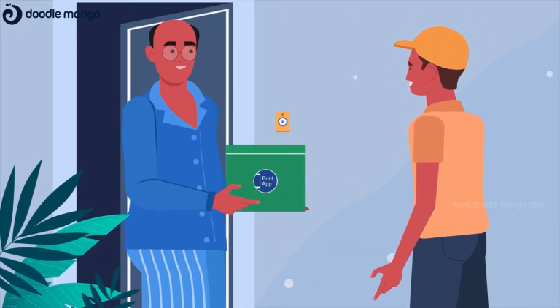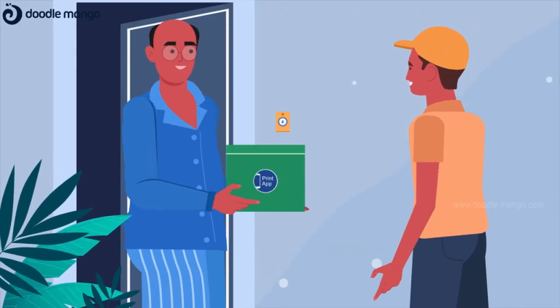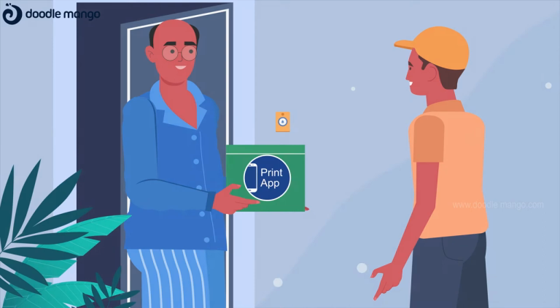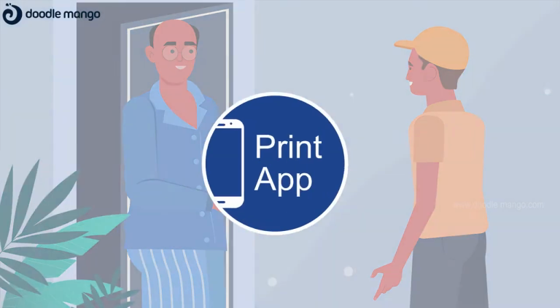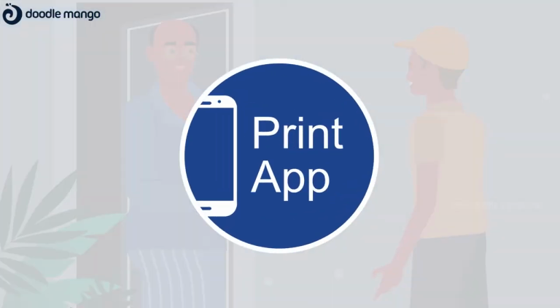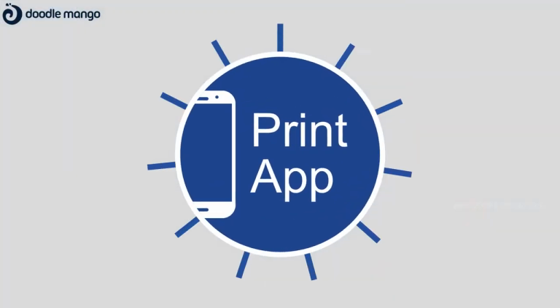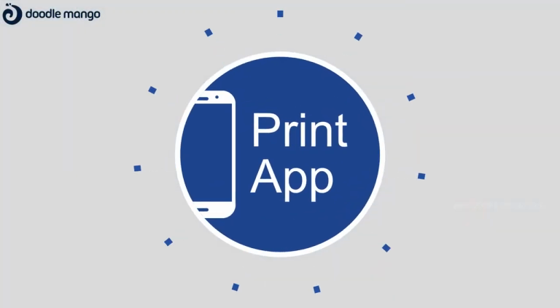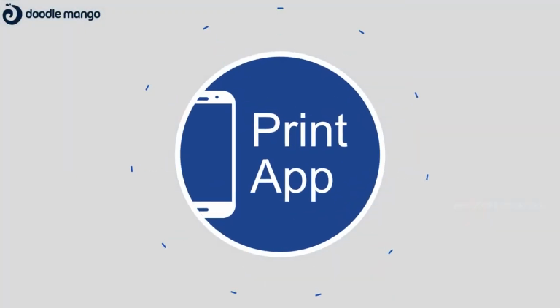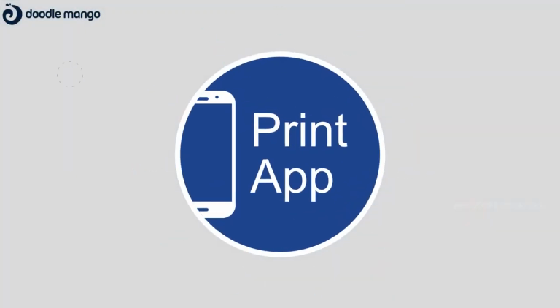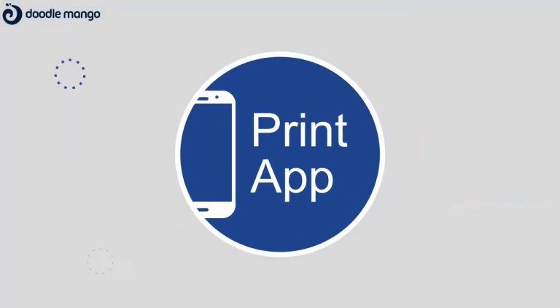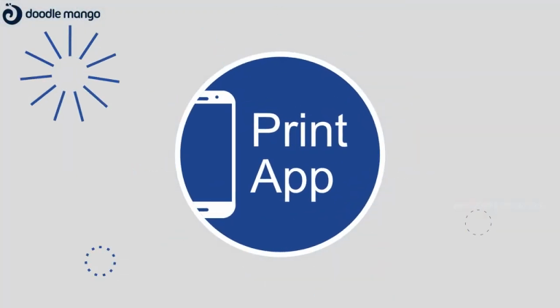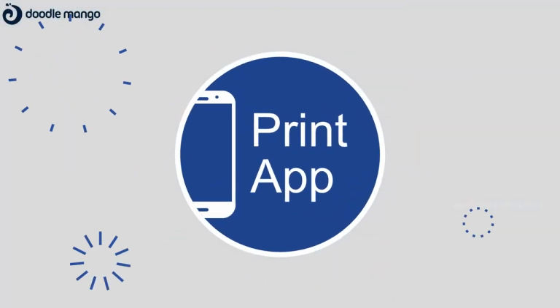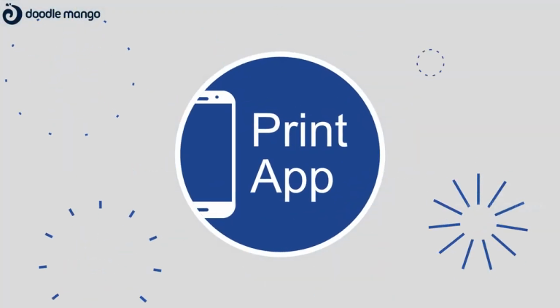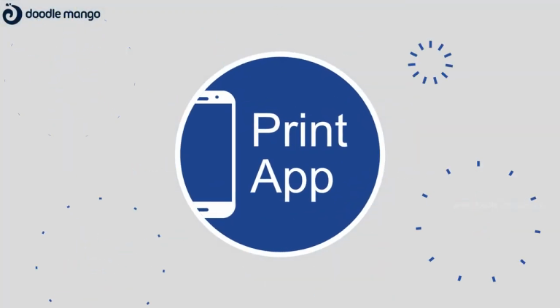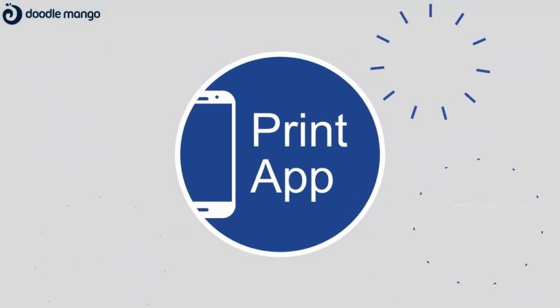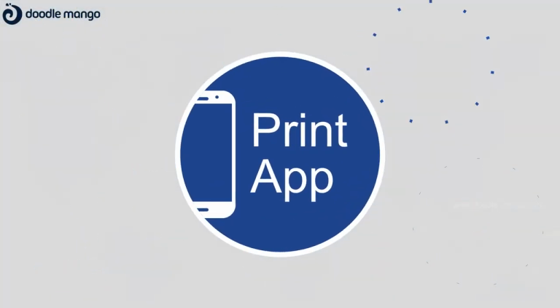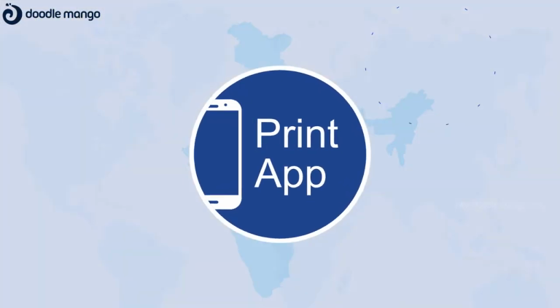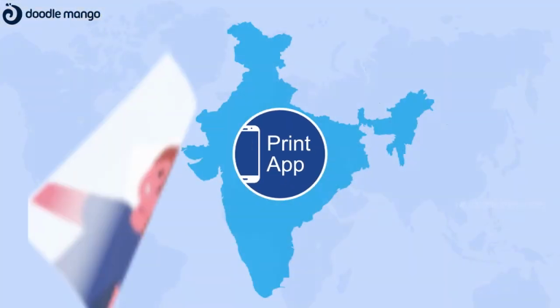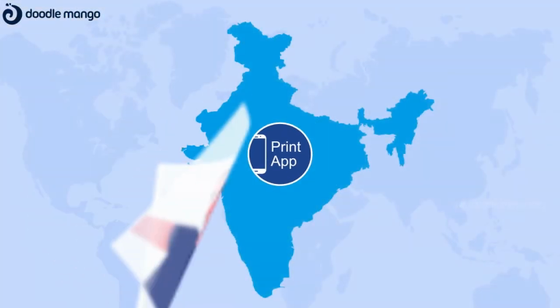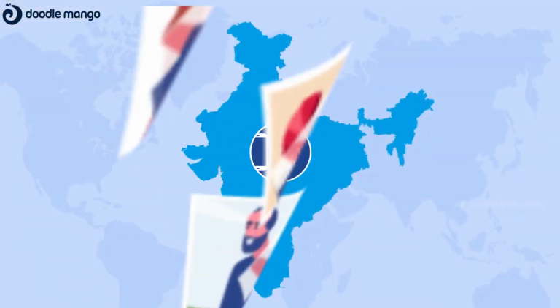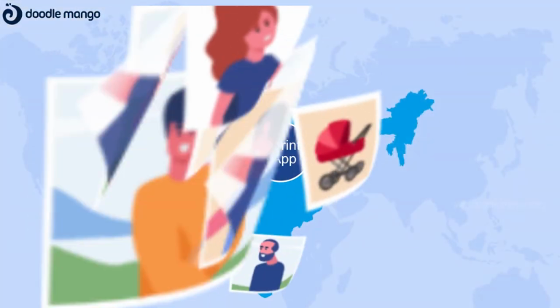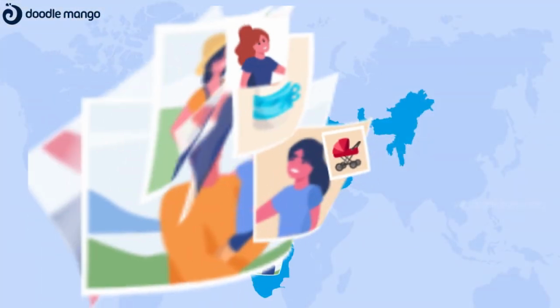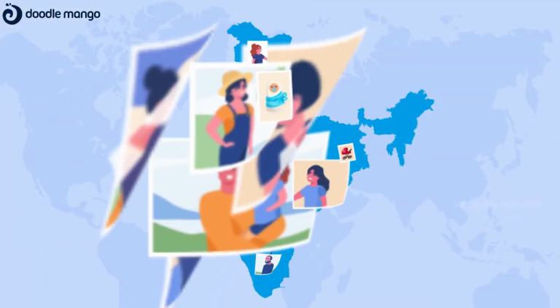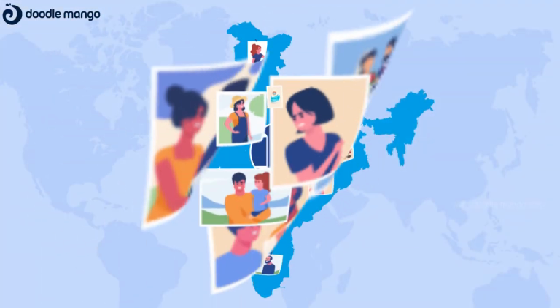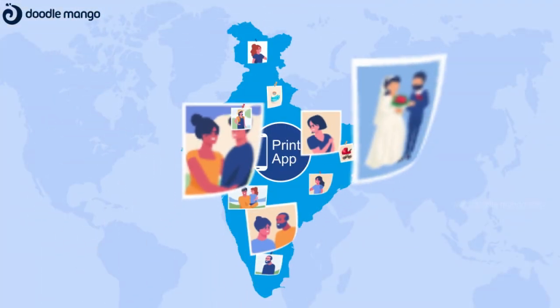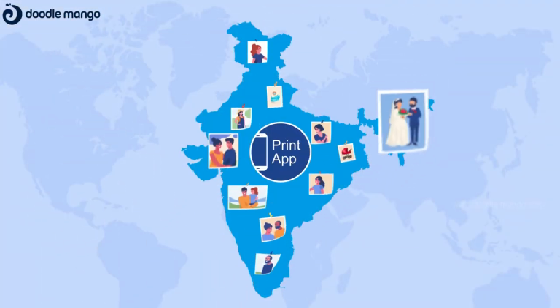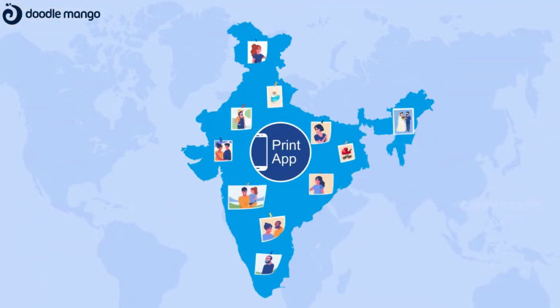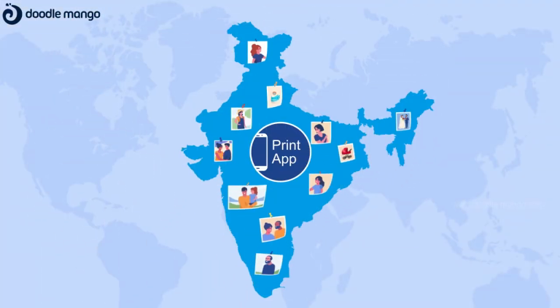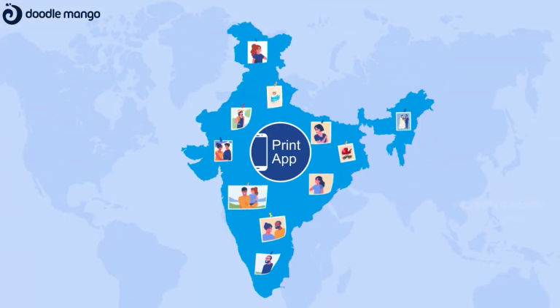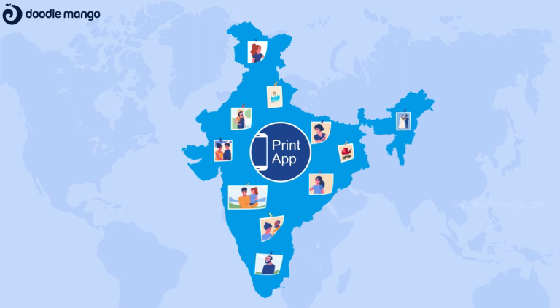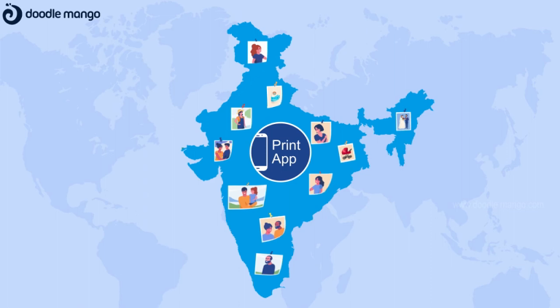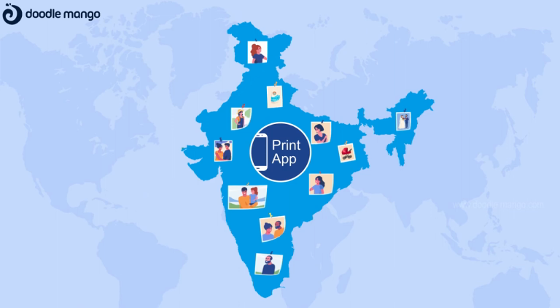Well, here we are. Print App — a Pan-Indian mobile application that brings your printed pictures home.